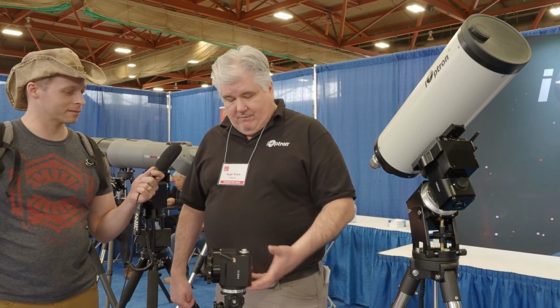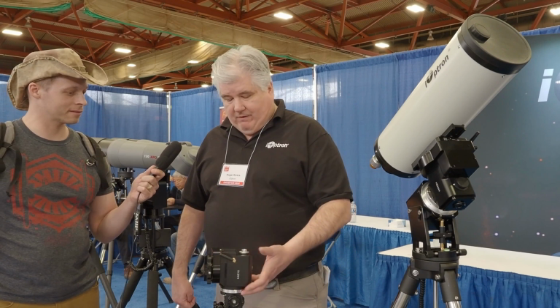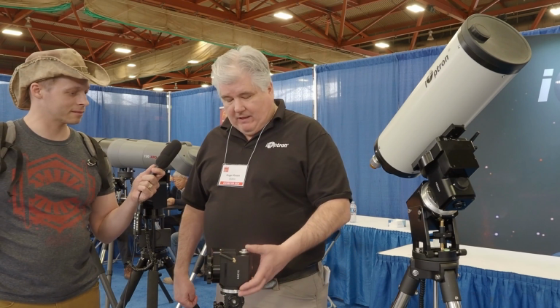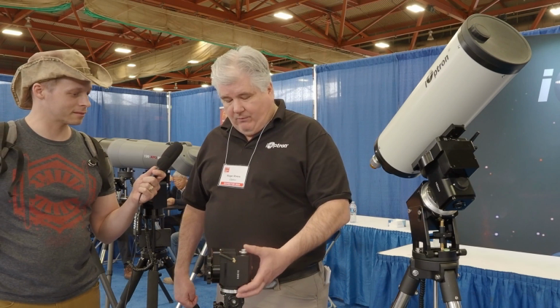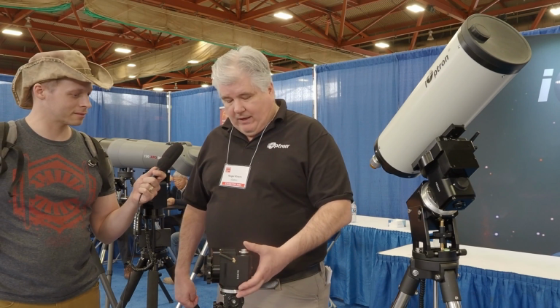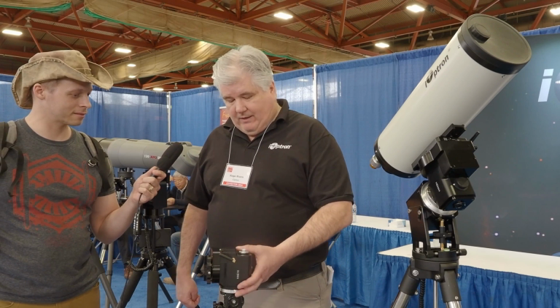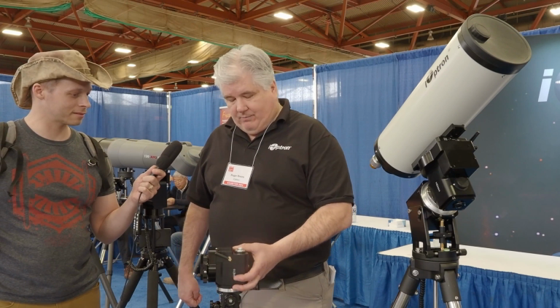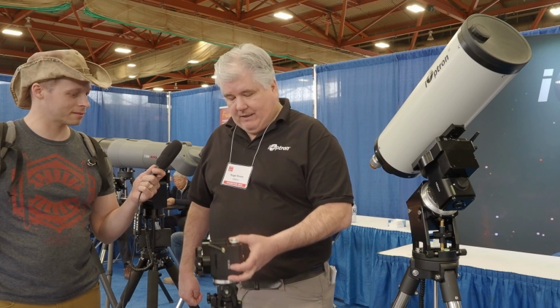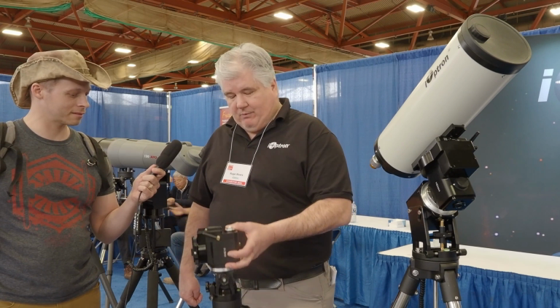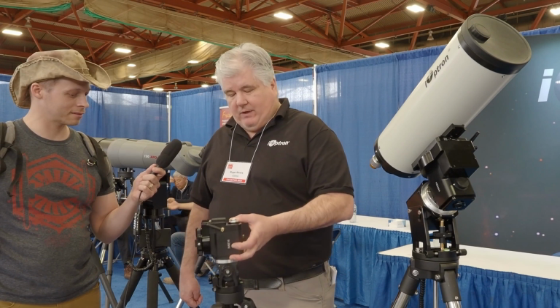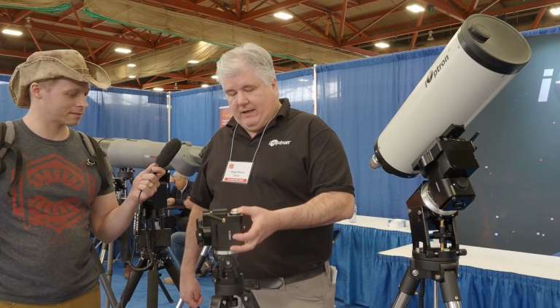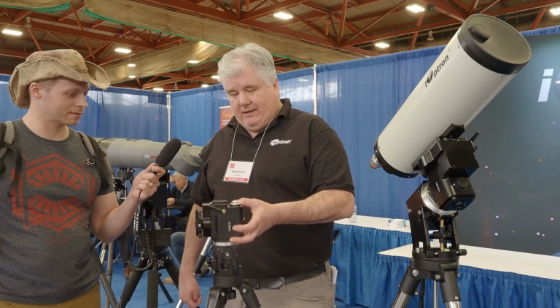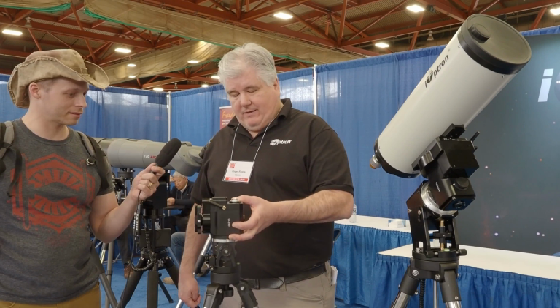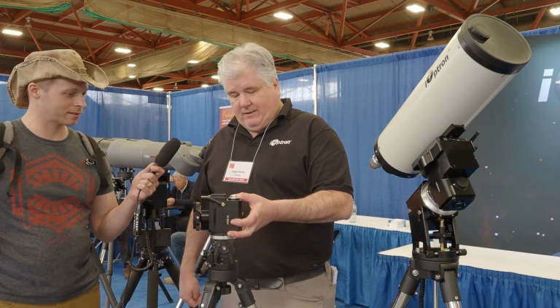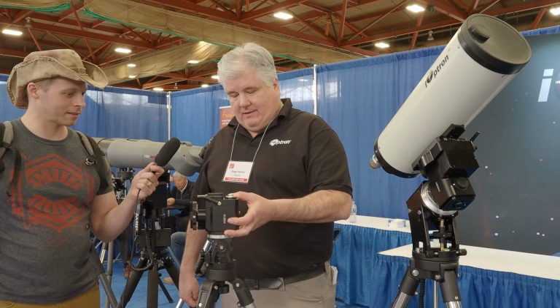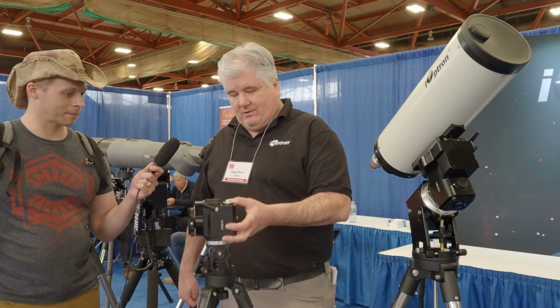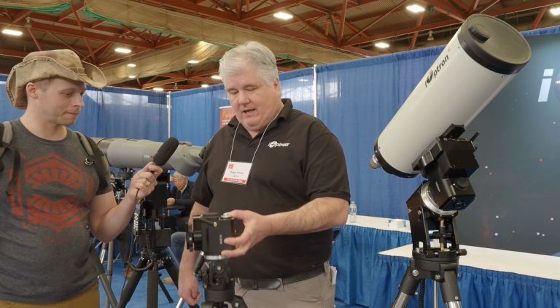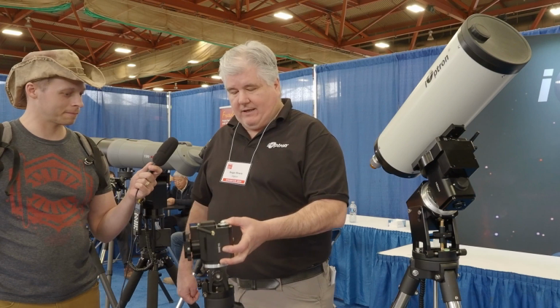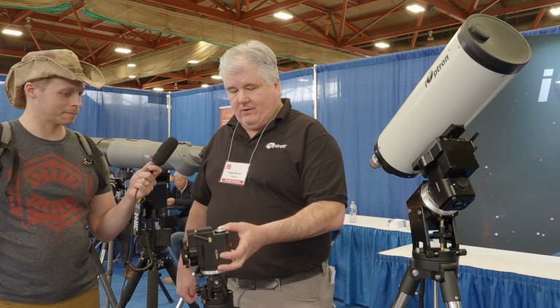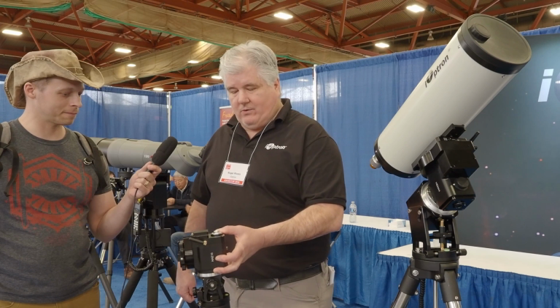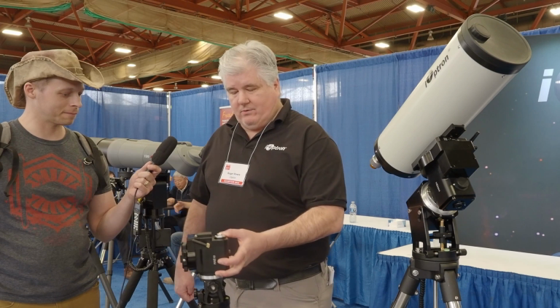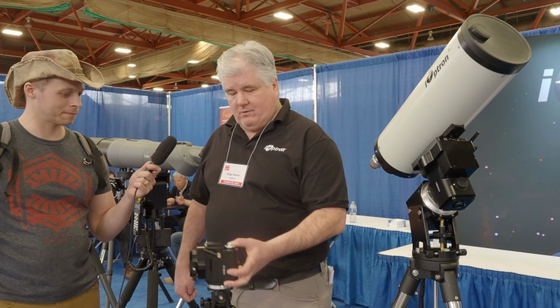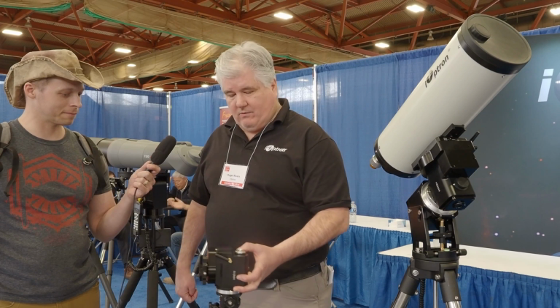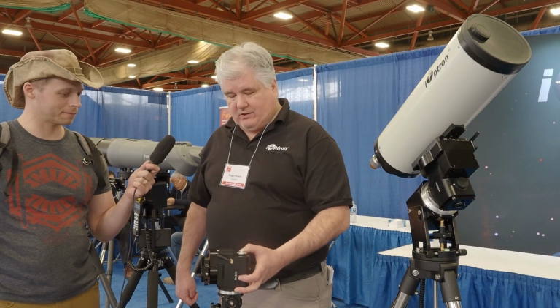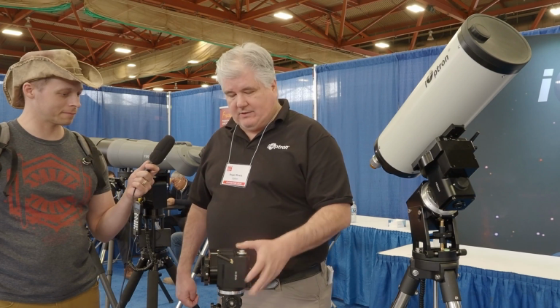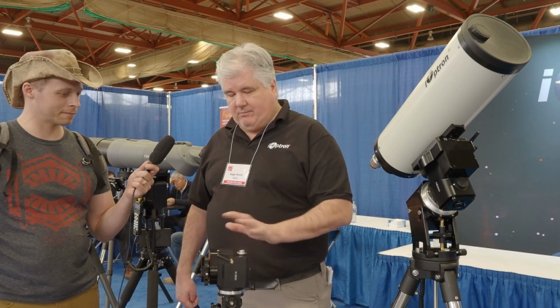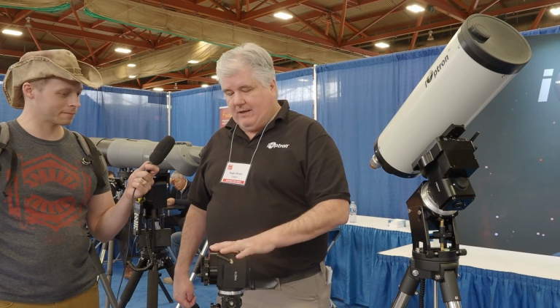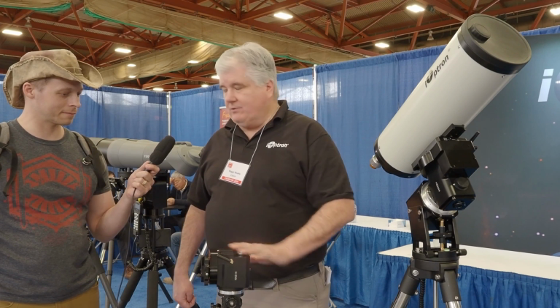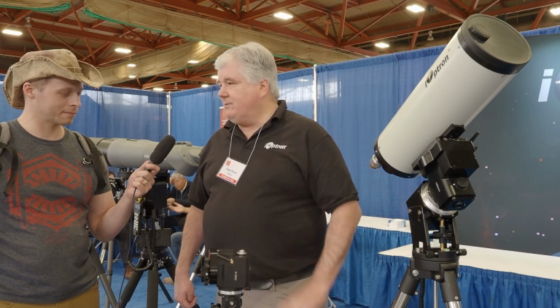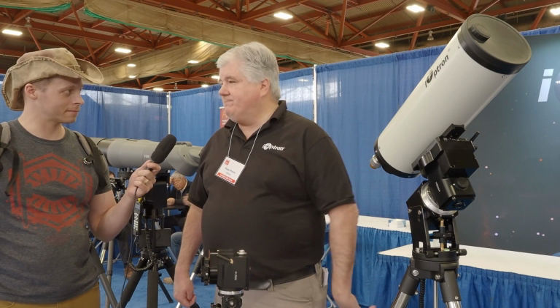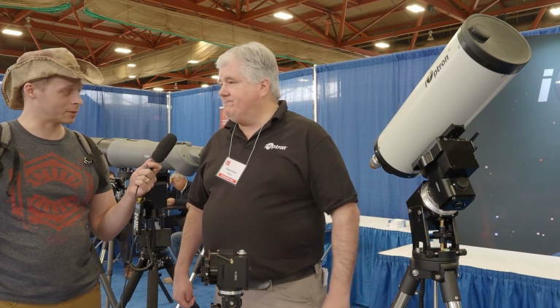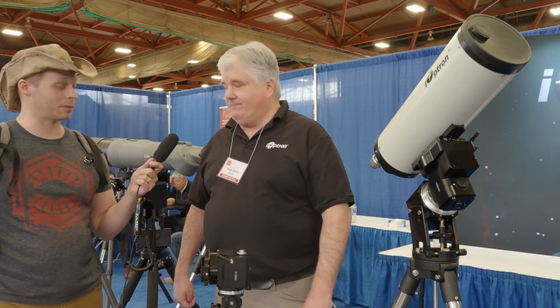It's very lightweight — you can pick it up with one hand, and this little guy can hold over 16 pounds. Wow.